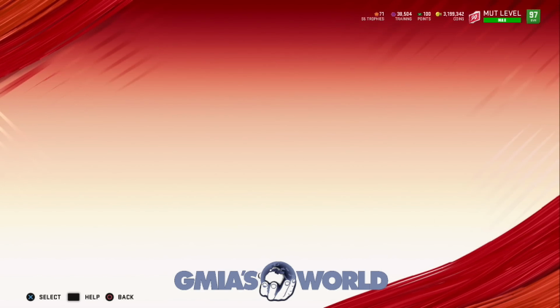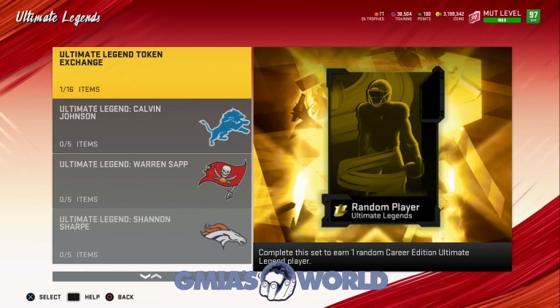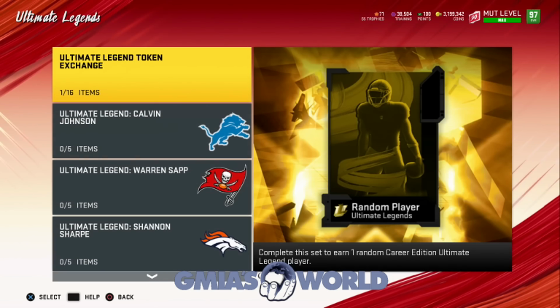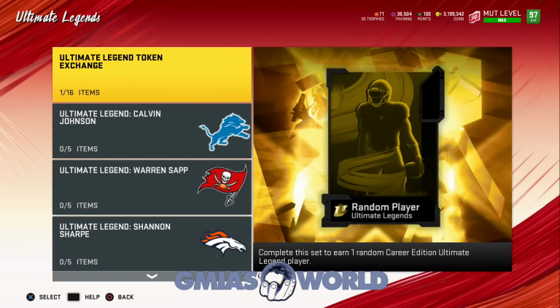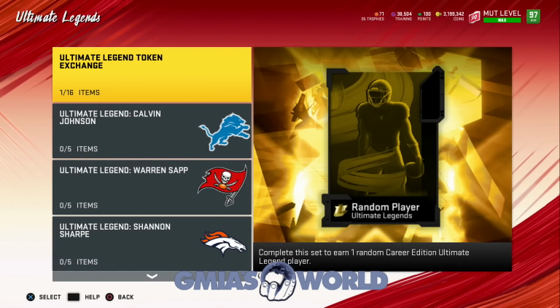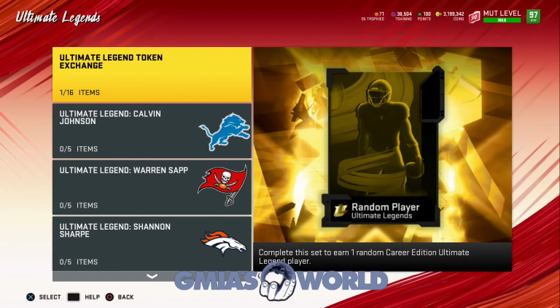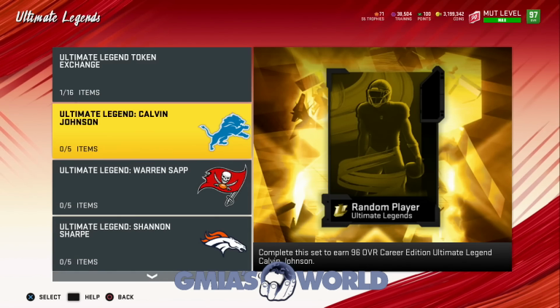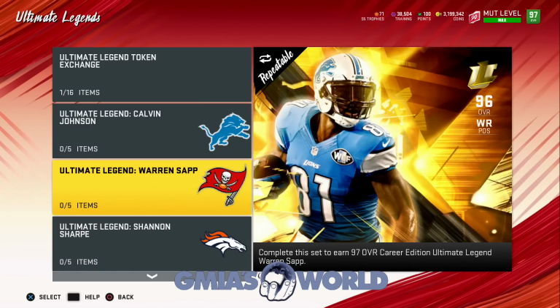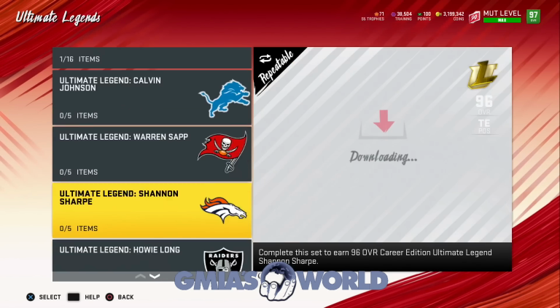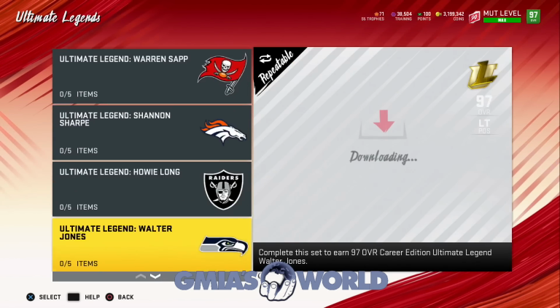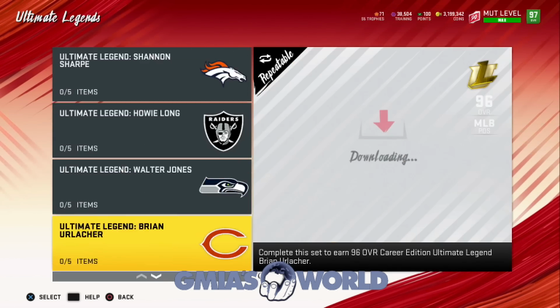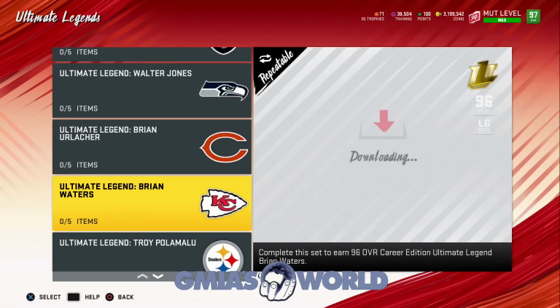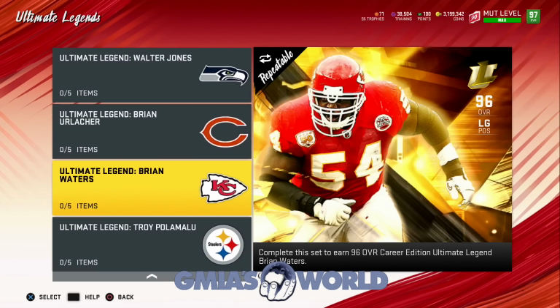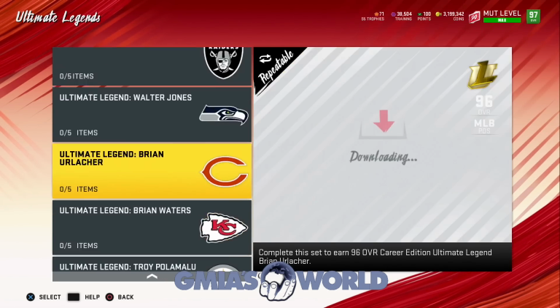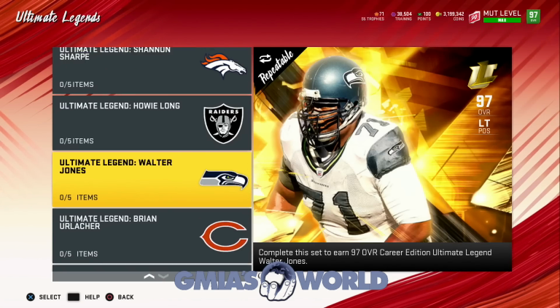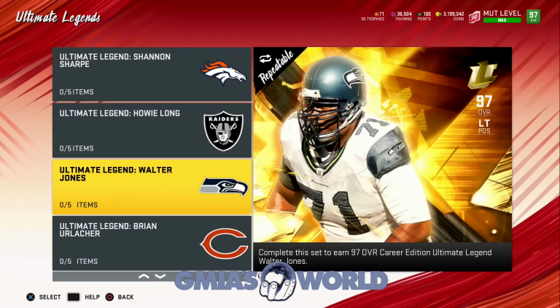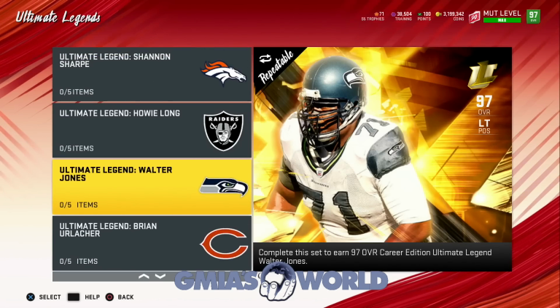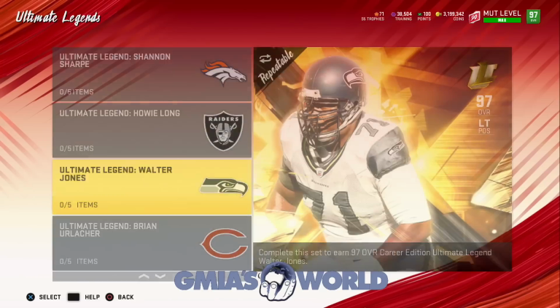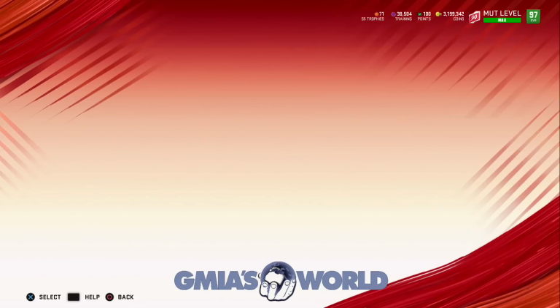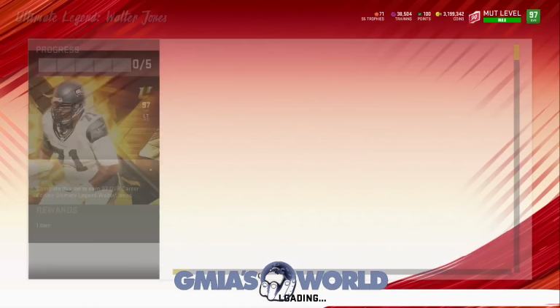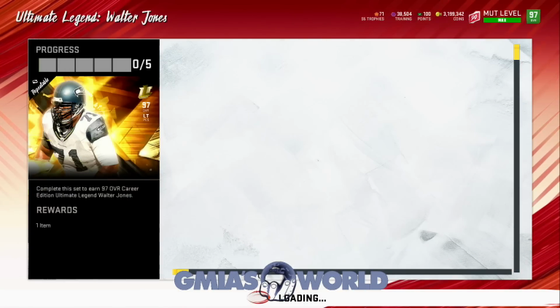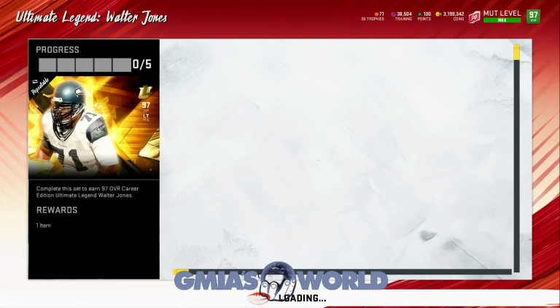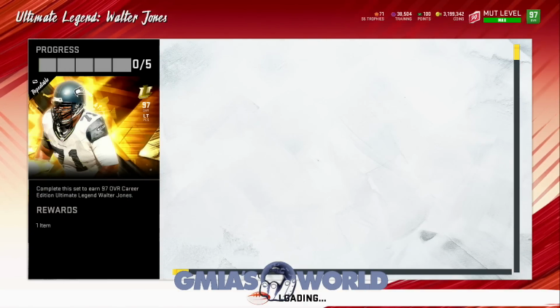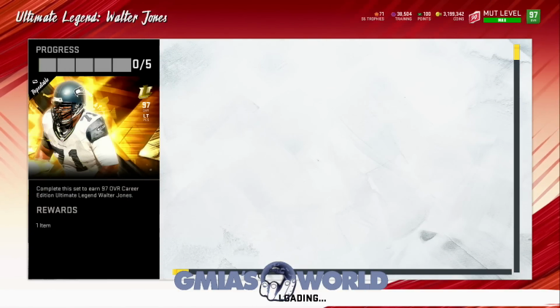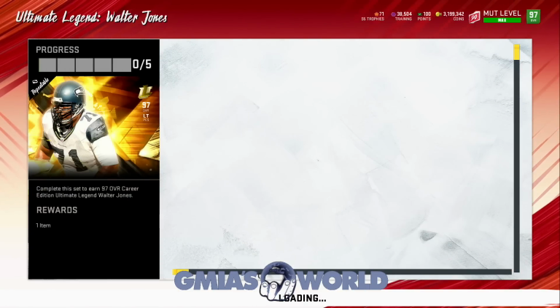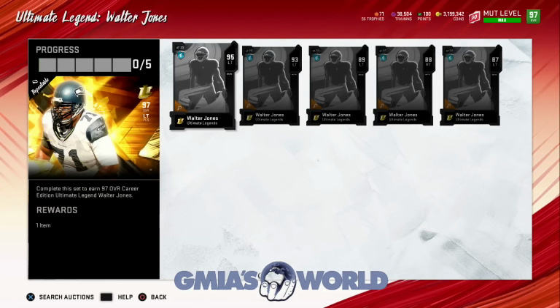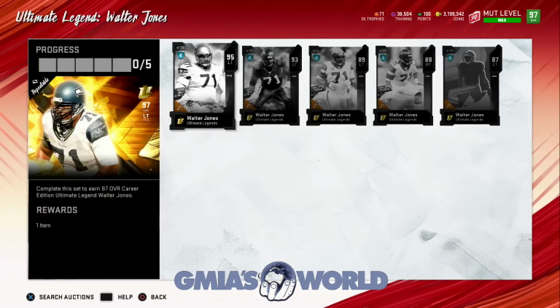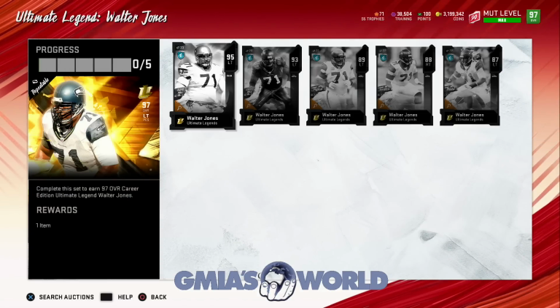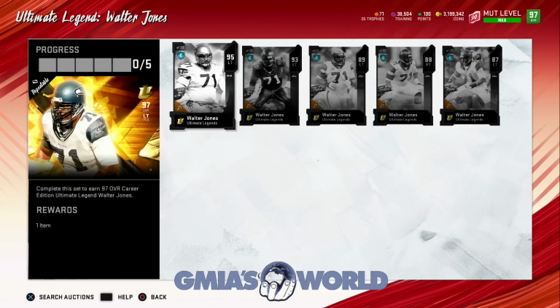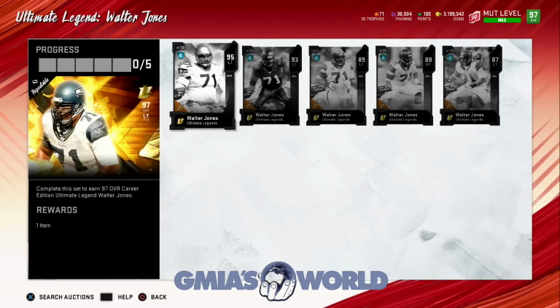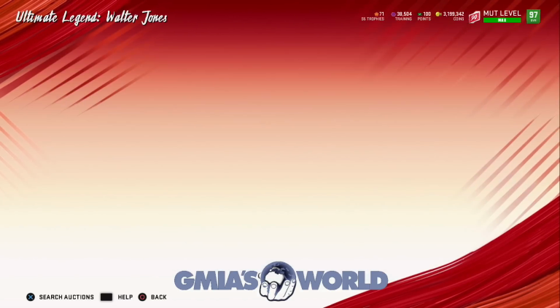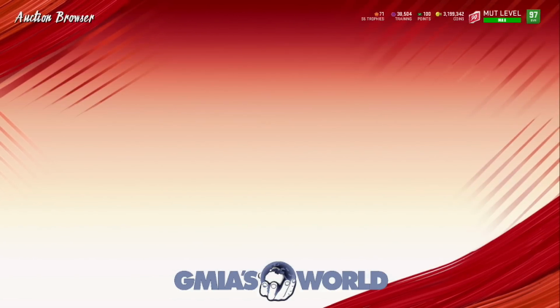As far as the 97 overall power pass goes, you're never going to waste your 97 overall power pass on a card like that when it's relatively cheap. Just spend the coins, replace him with the card that you actually have there currently, and make sure that it works out for you. That's pretty much all I can recommend.